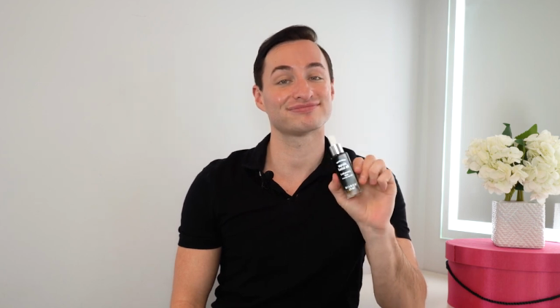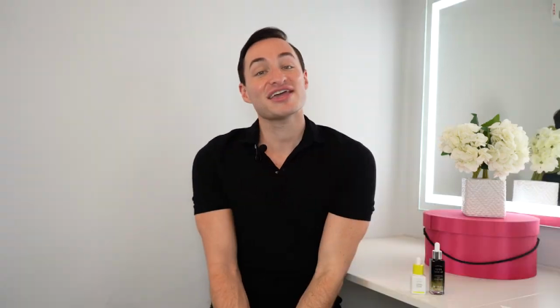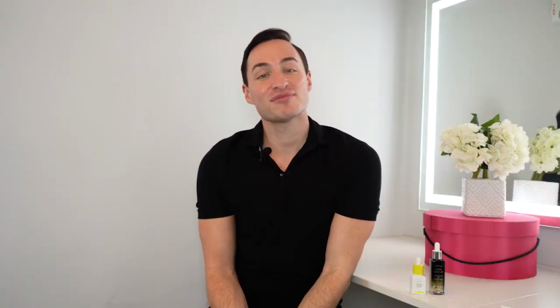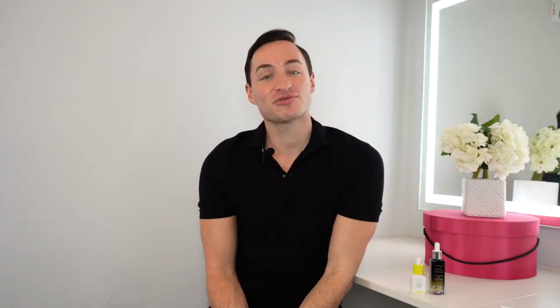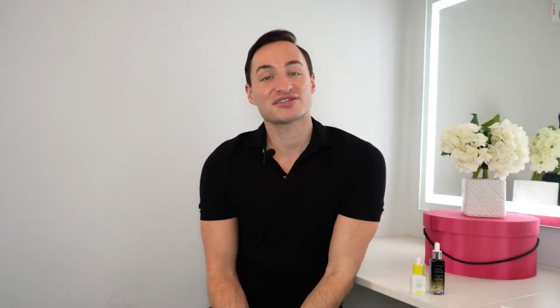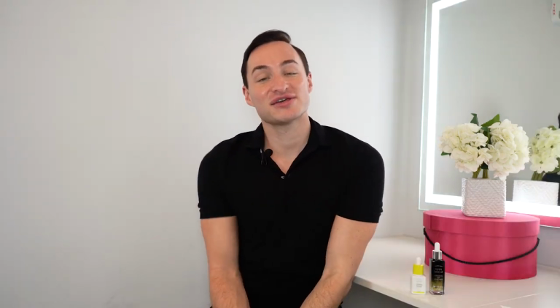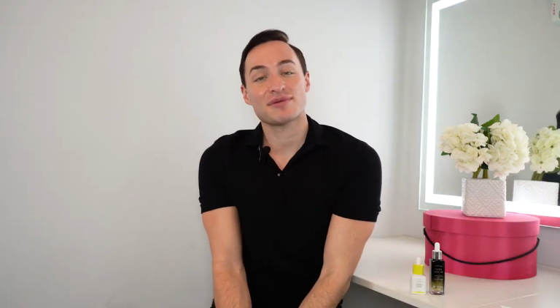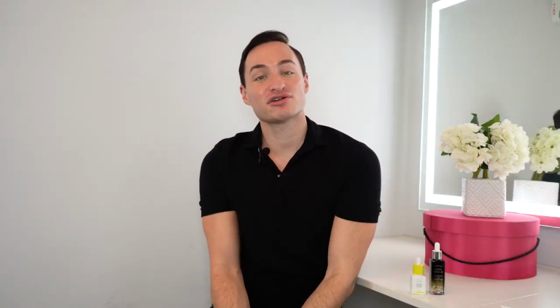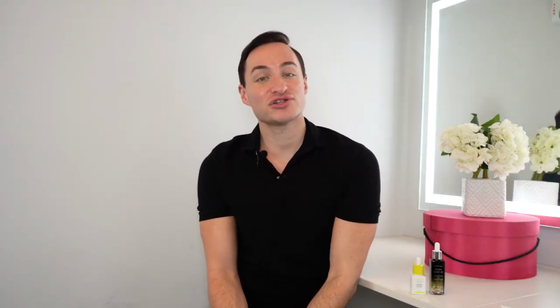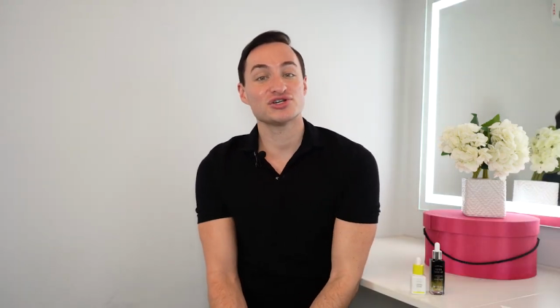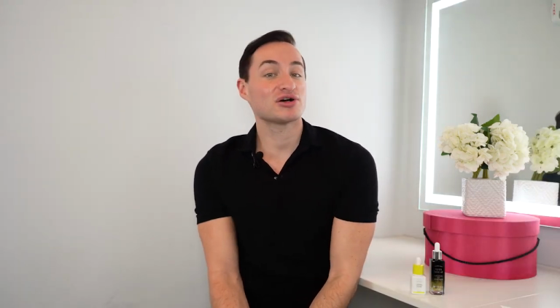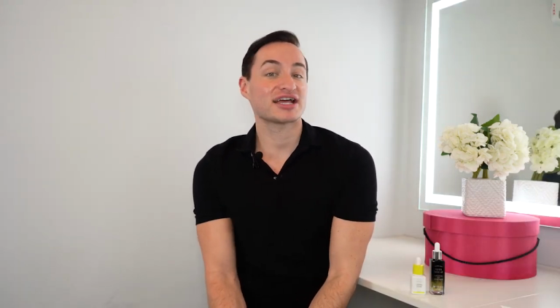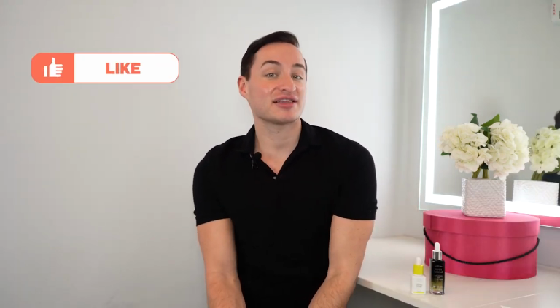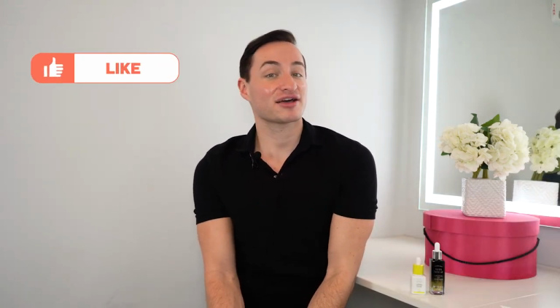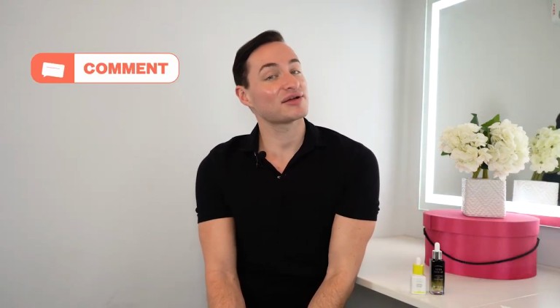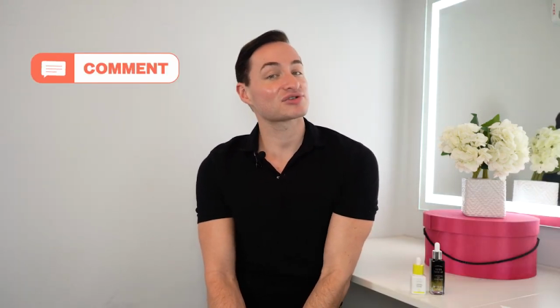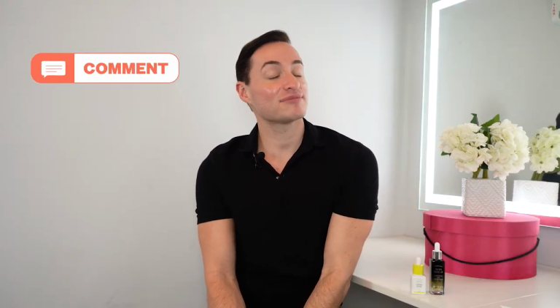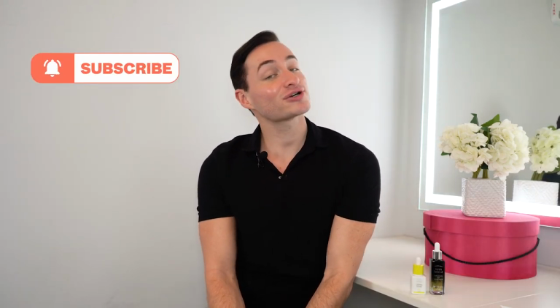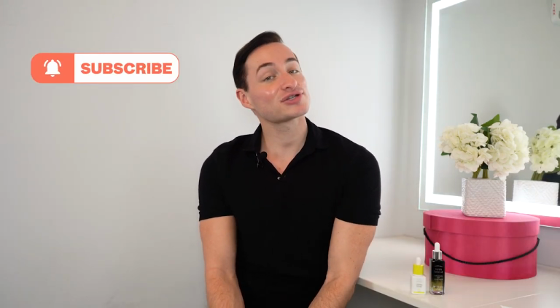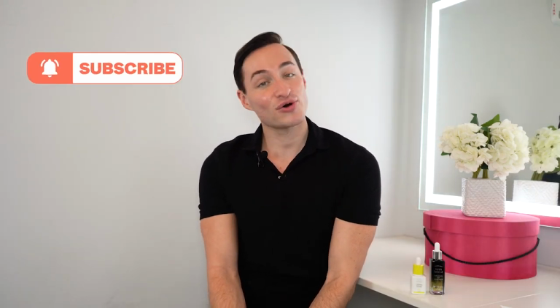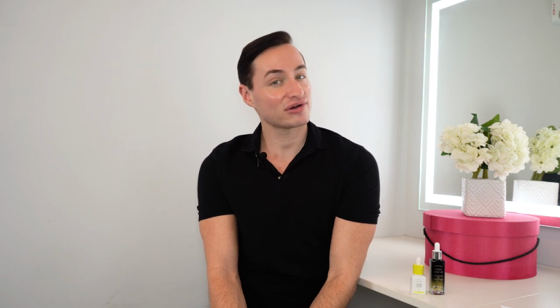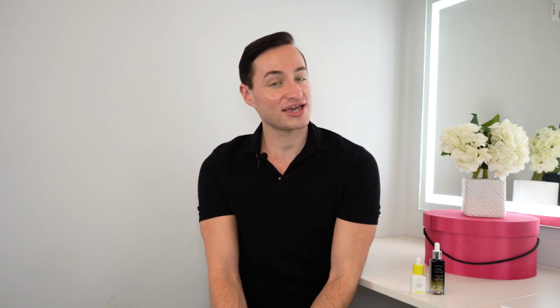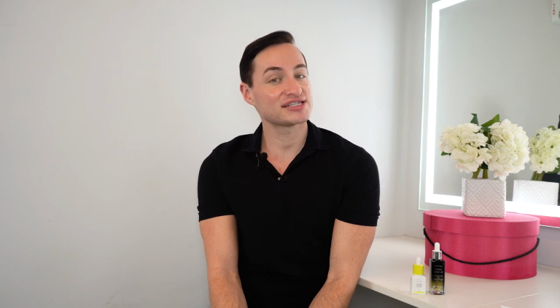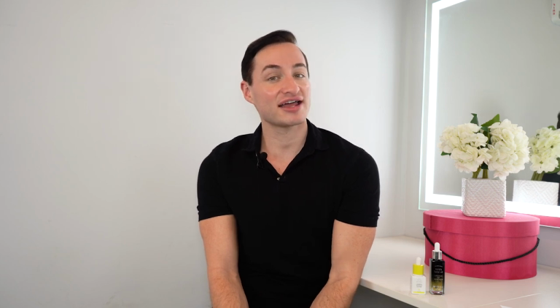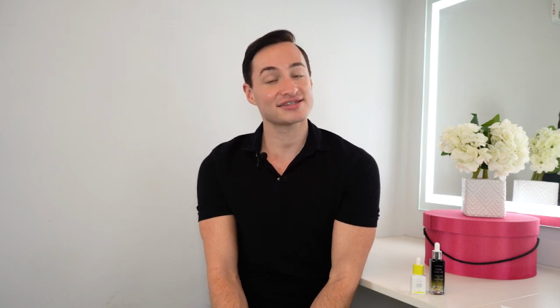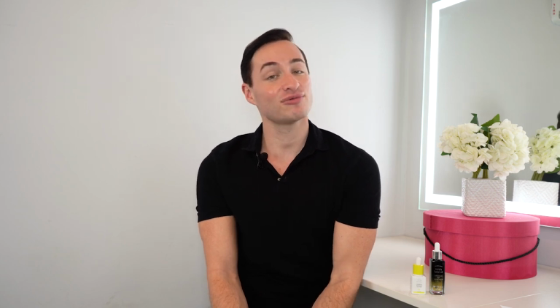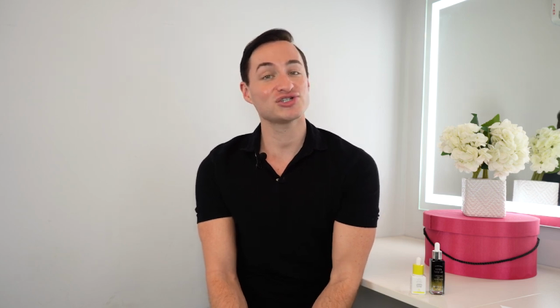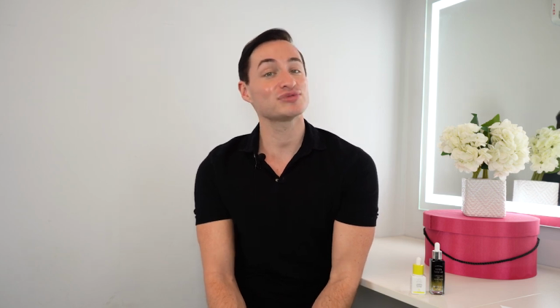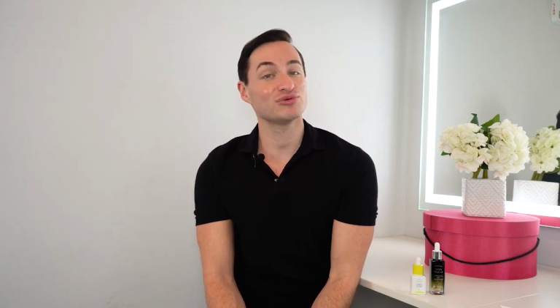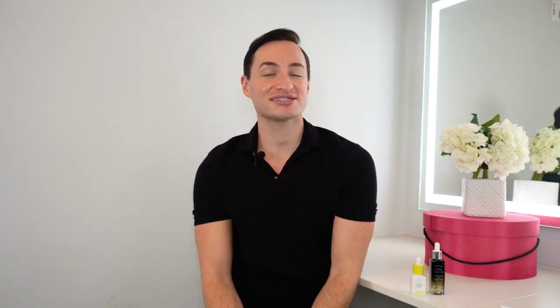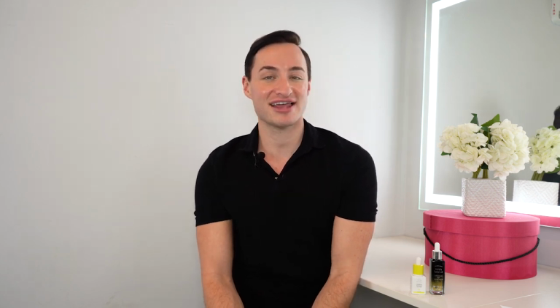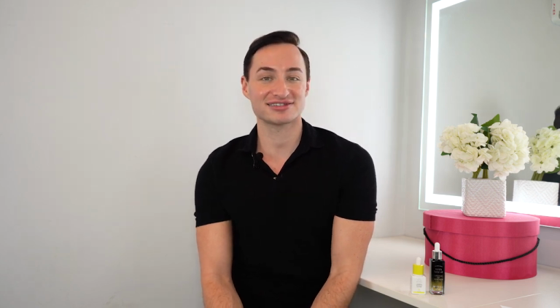Thank you so much for watching this week's episode of What the Dupe. Don't forget to like, comment, subscribe, and turn on those post notifications. Let us know which dupes you want to see next.